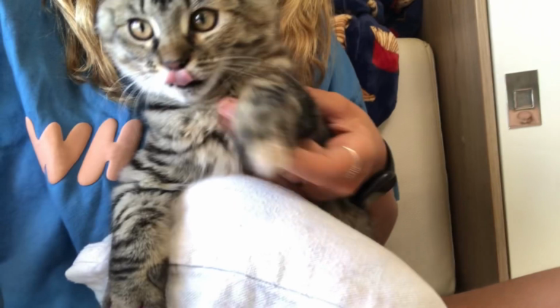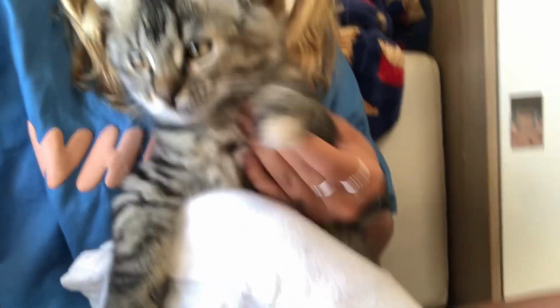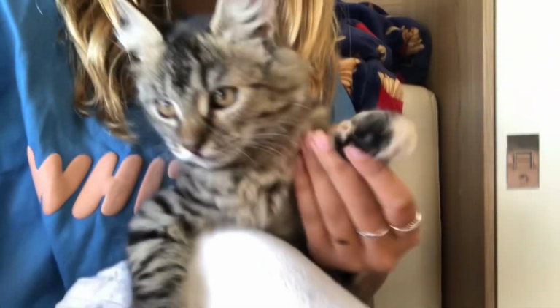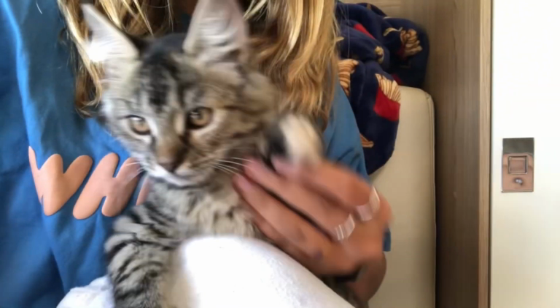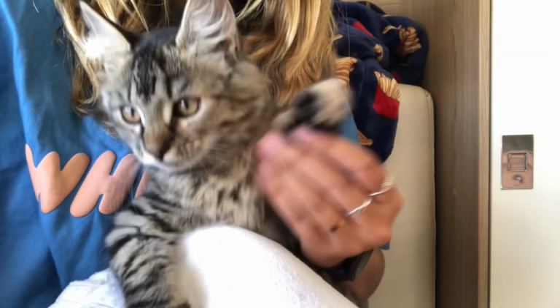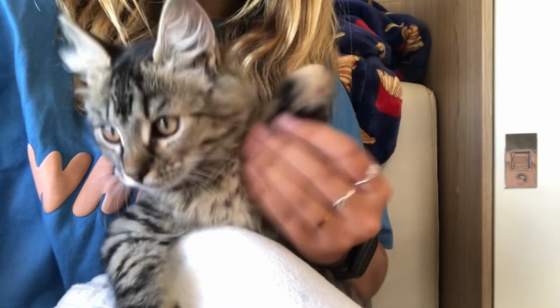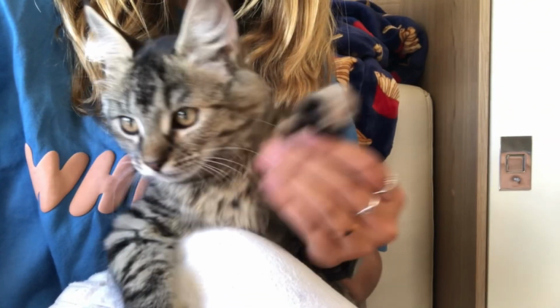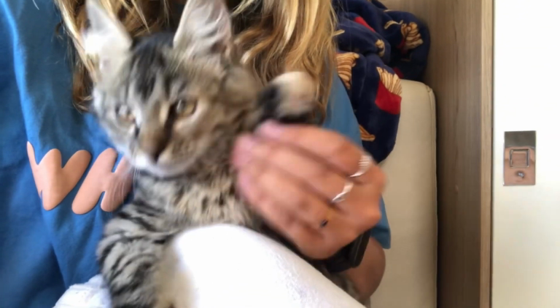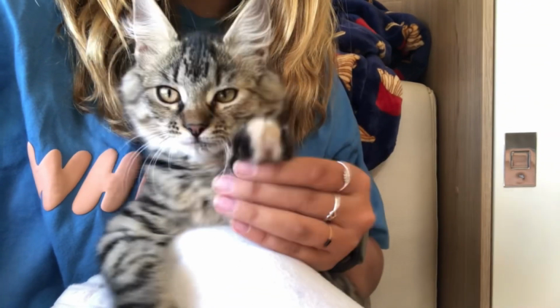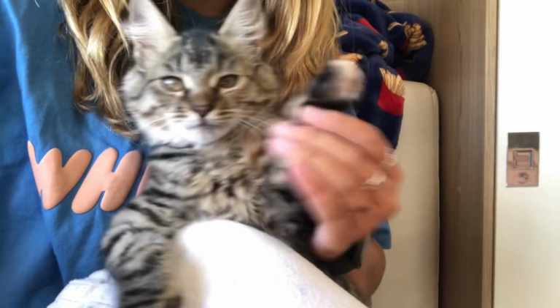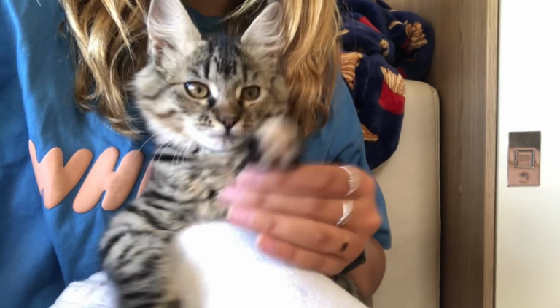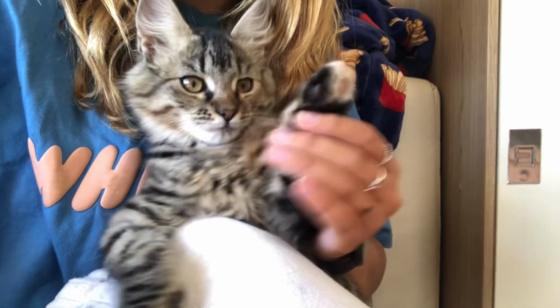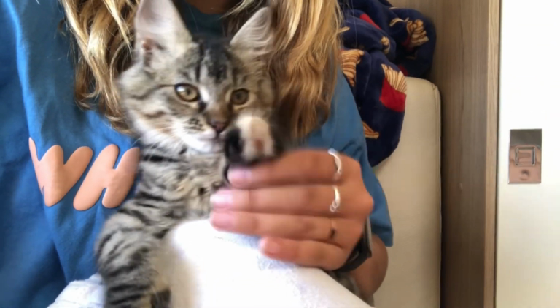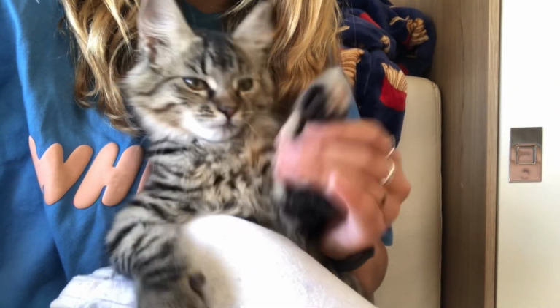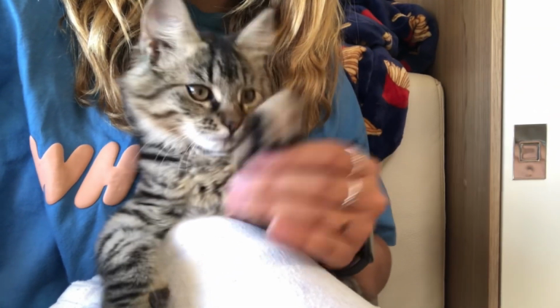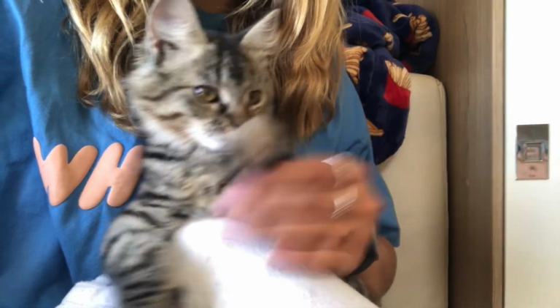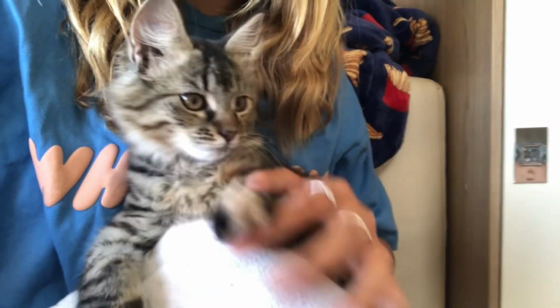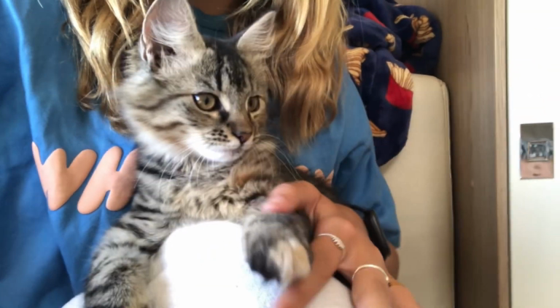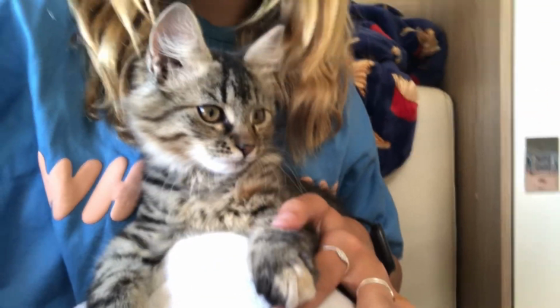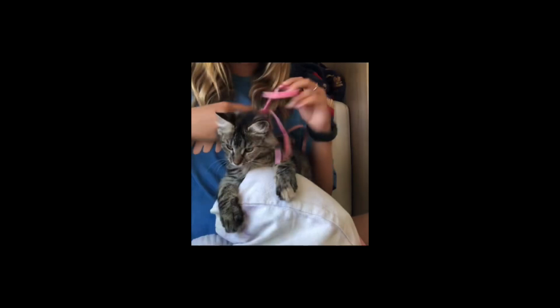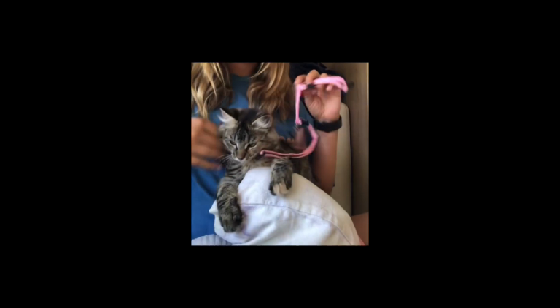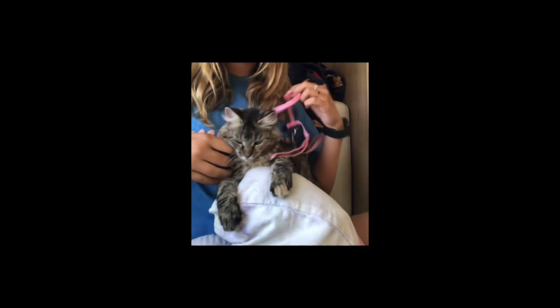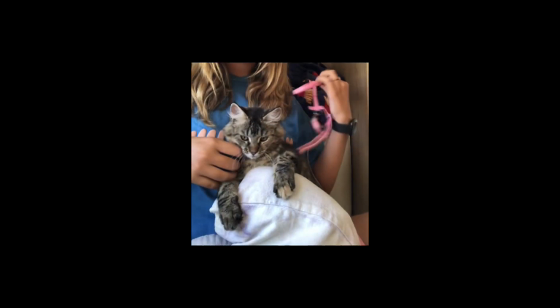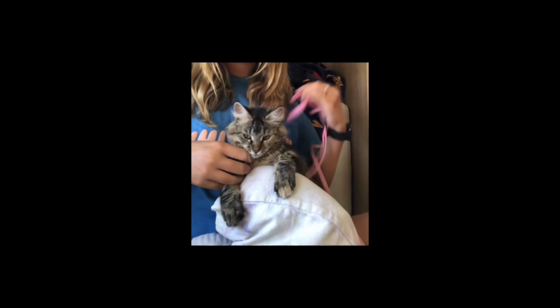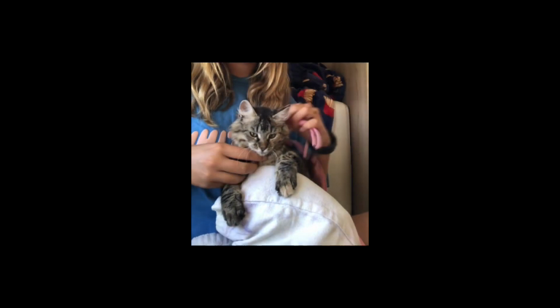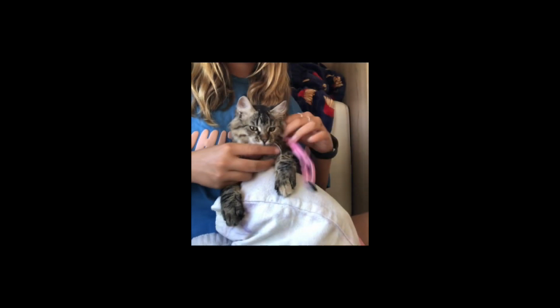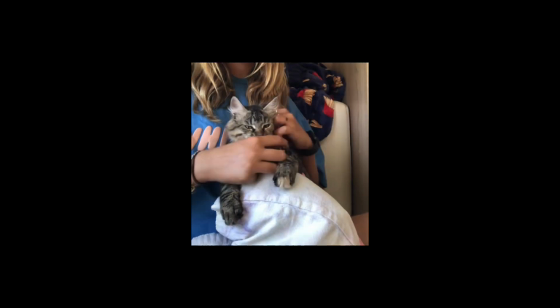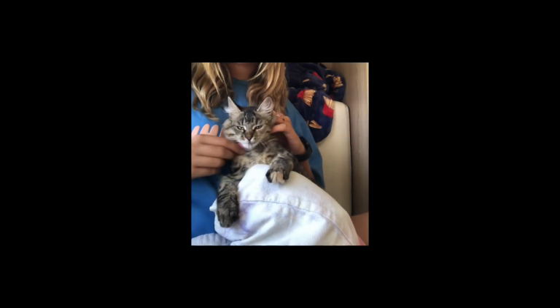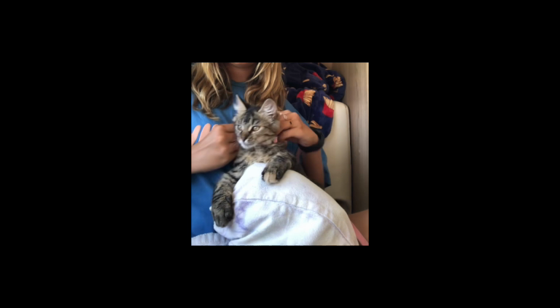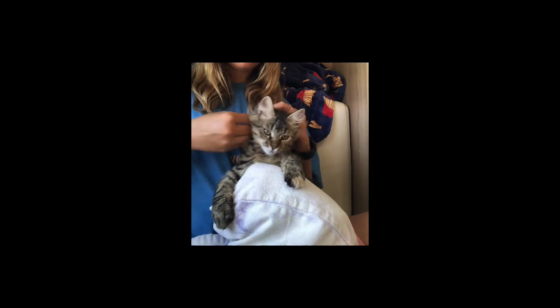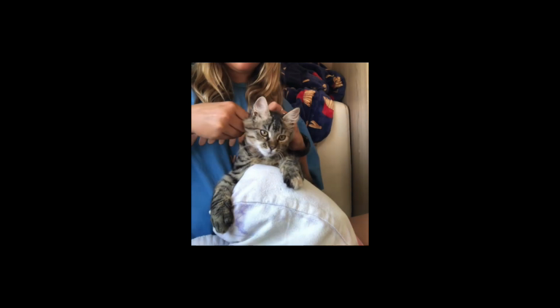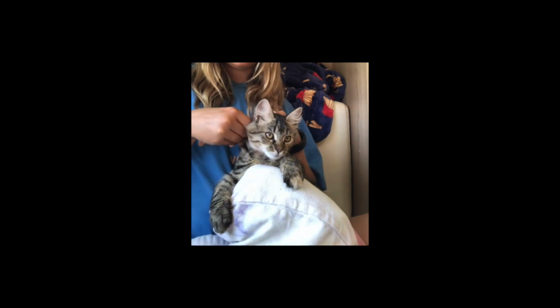Hey guys, welcome back to Waffle's channel. In this video I'm going to show you what you need to bring when taking your cat for a walk.